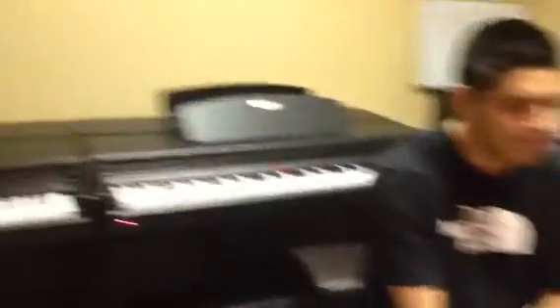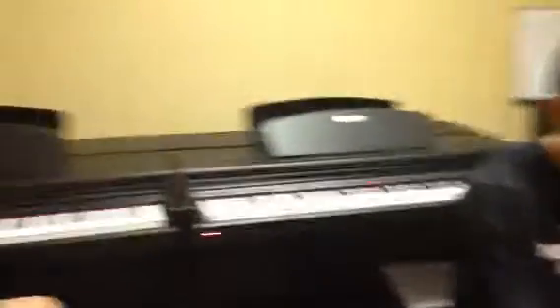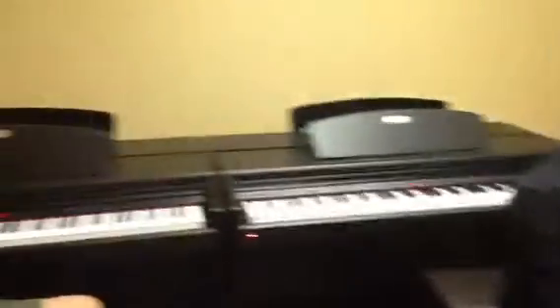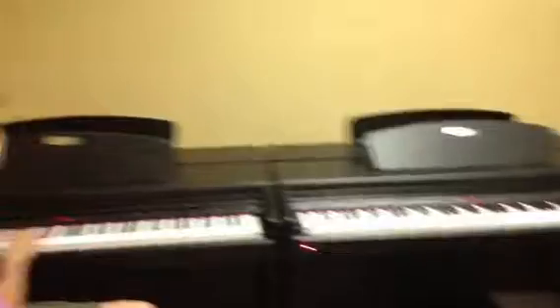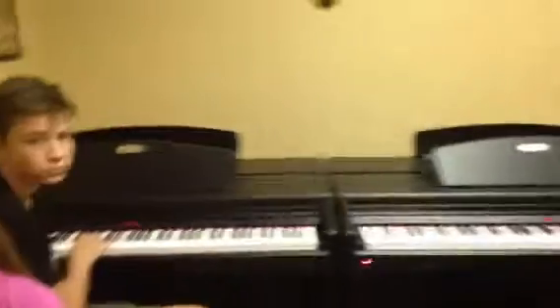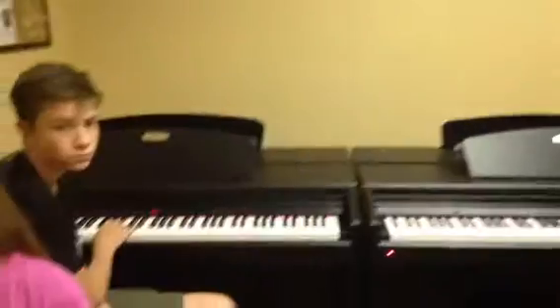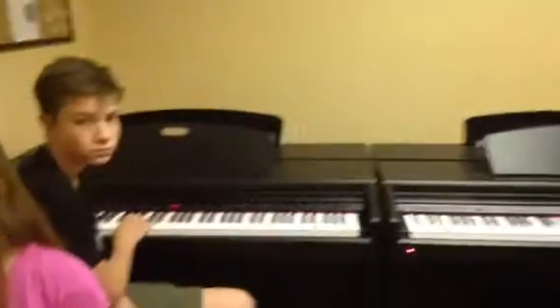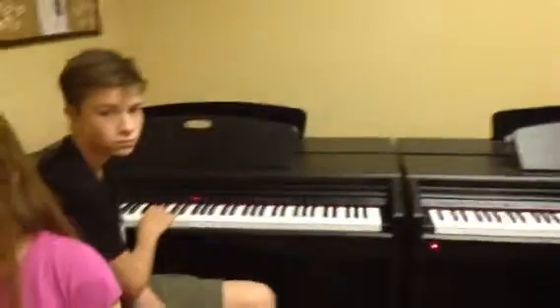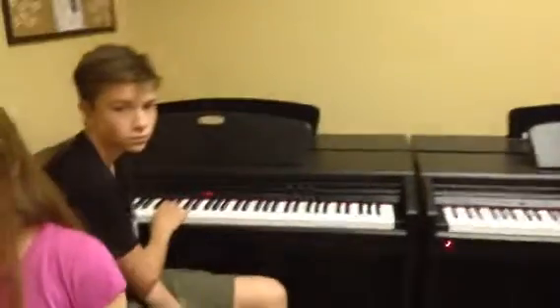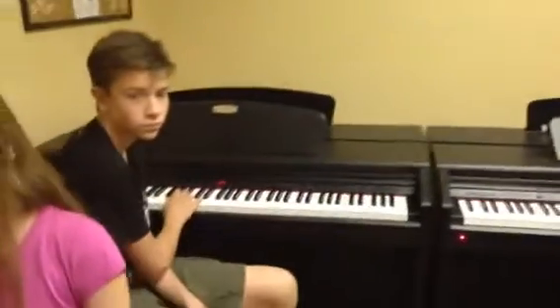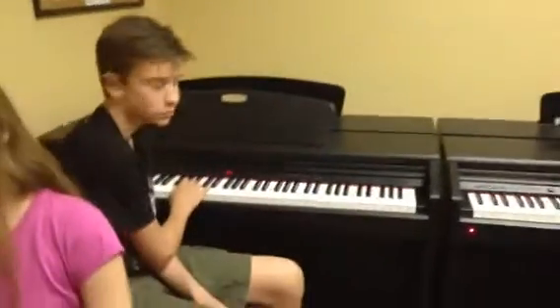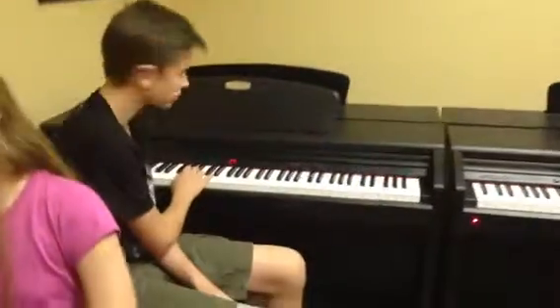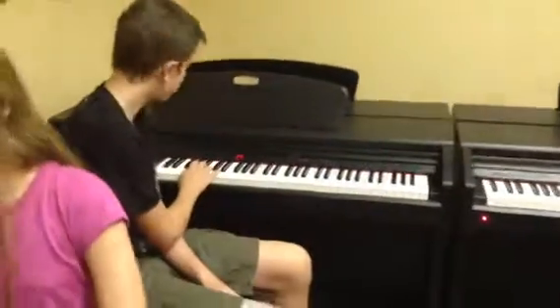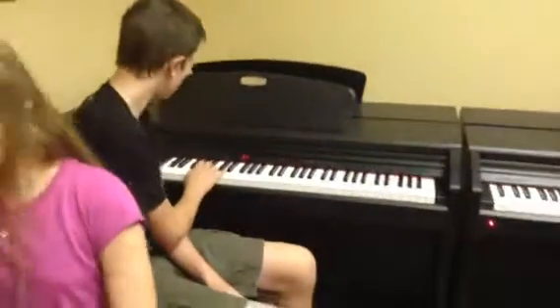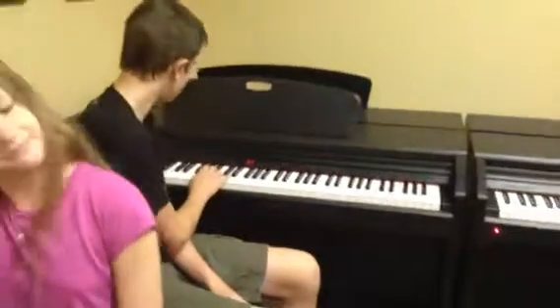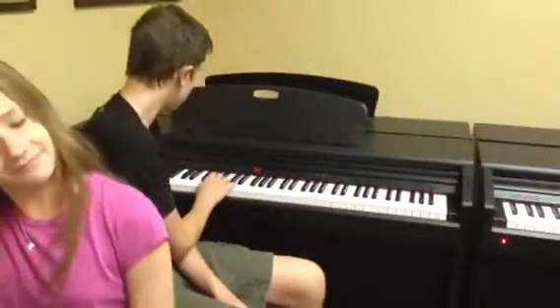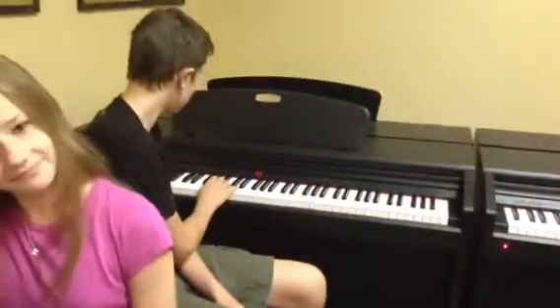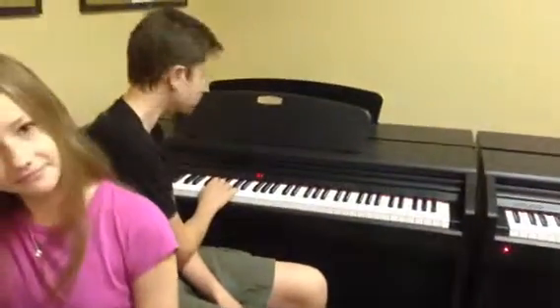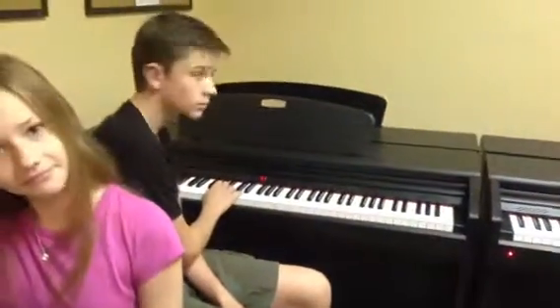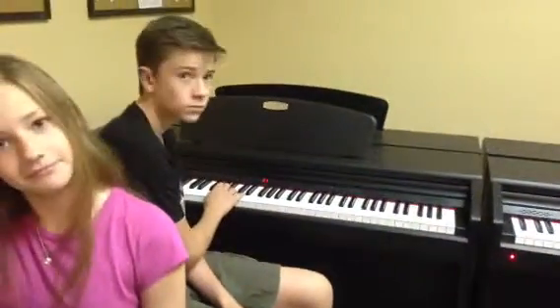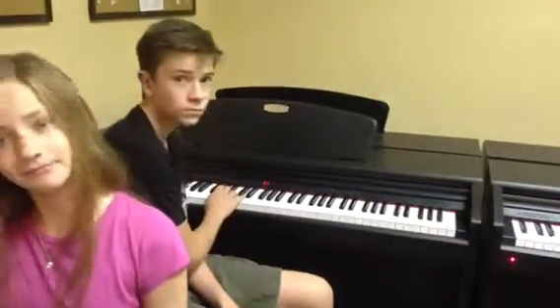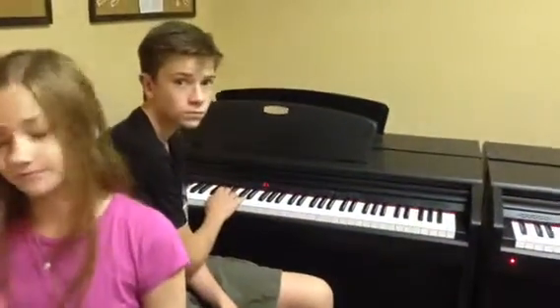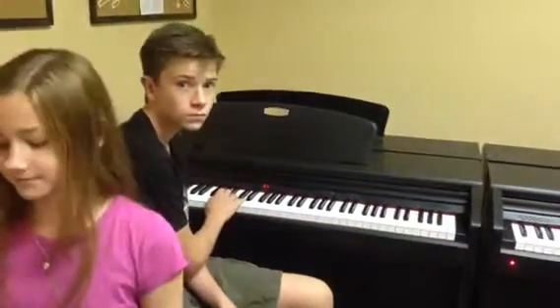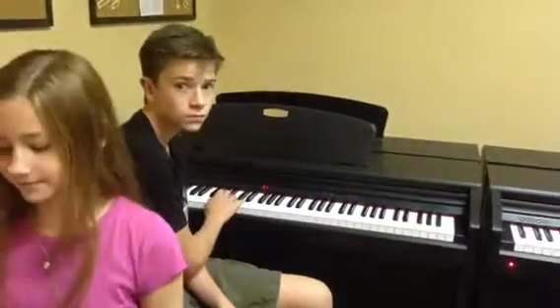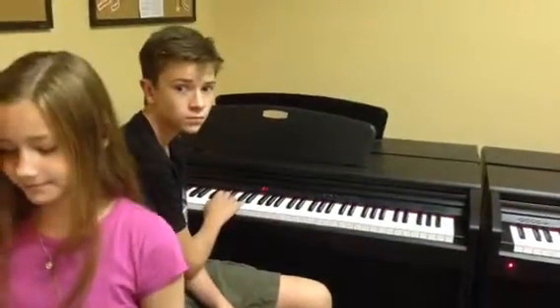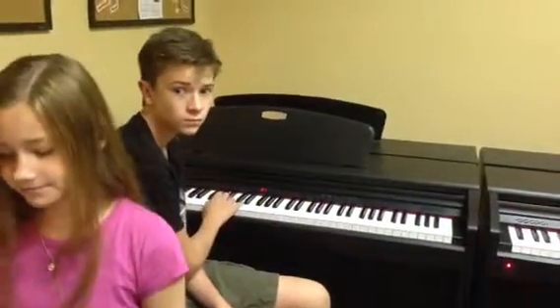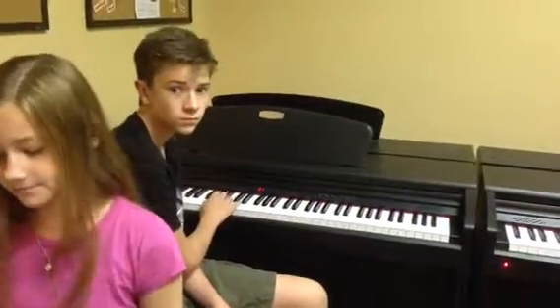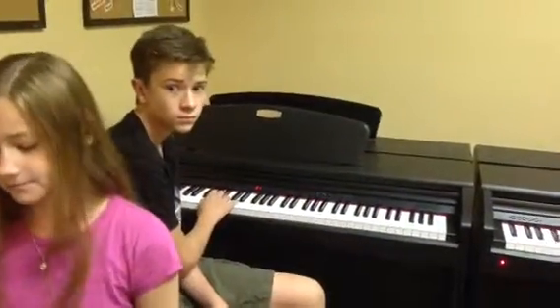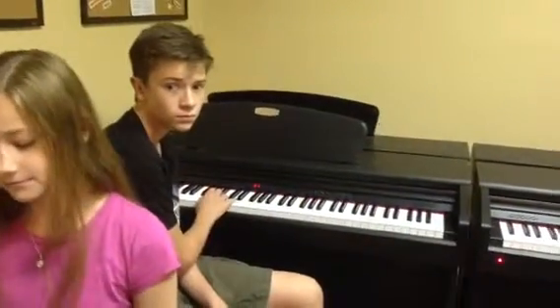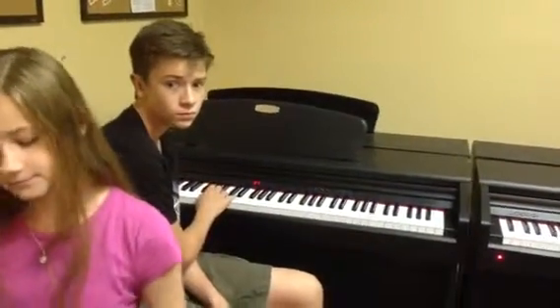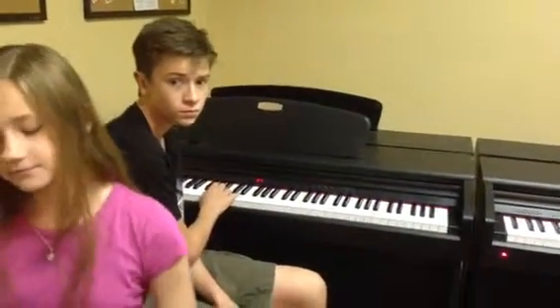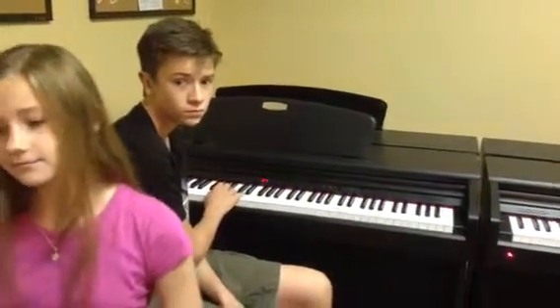Now we're all gonna do — let's do bands. Ready — one, a two, a one, two.